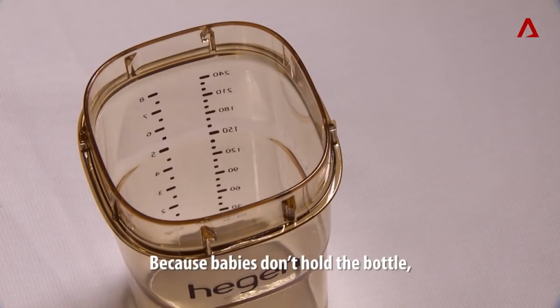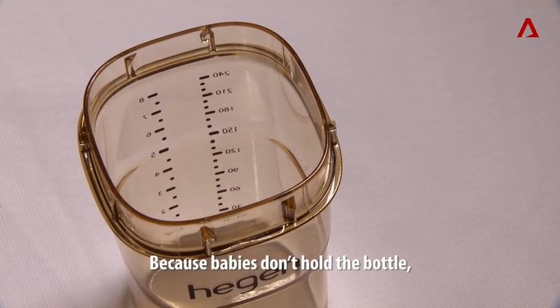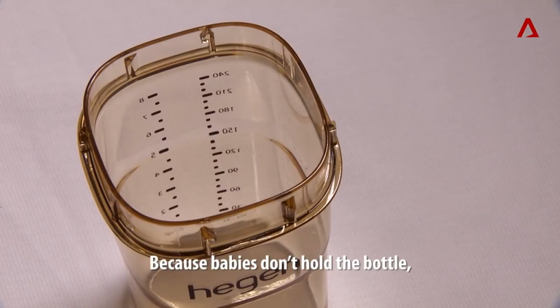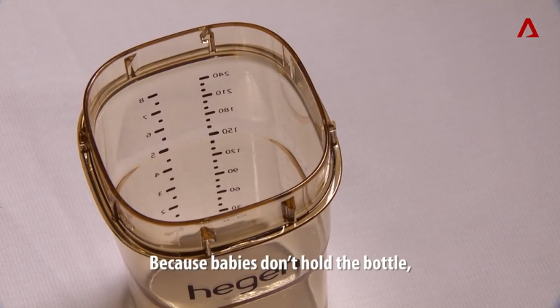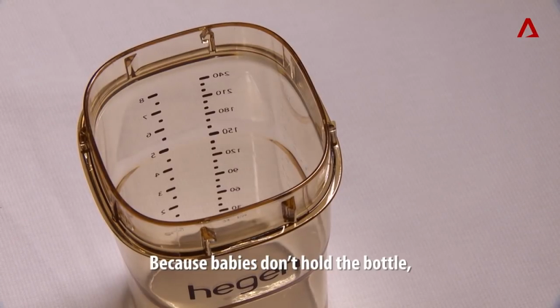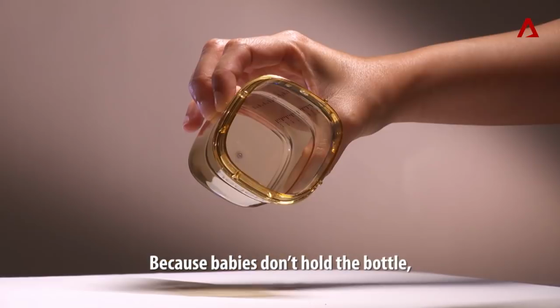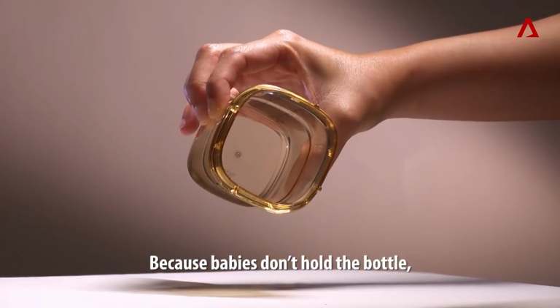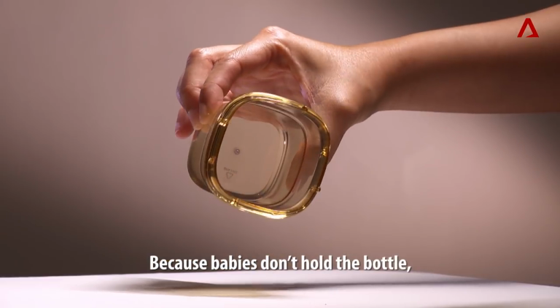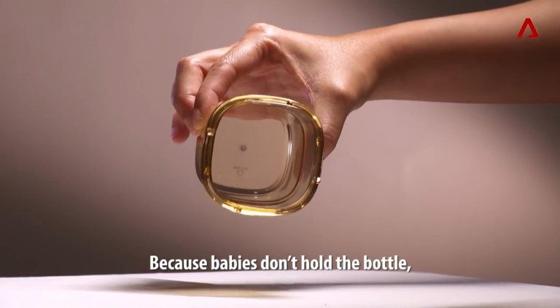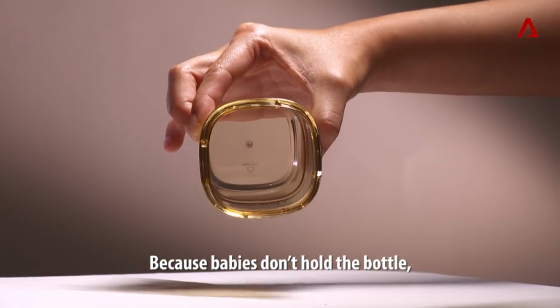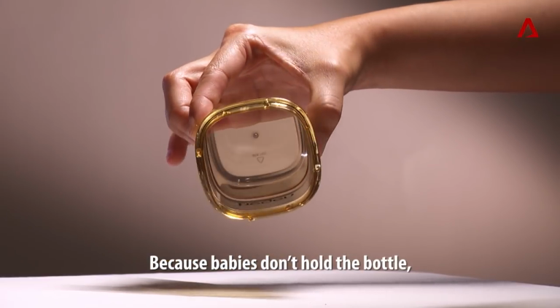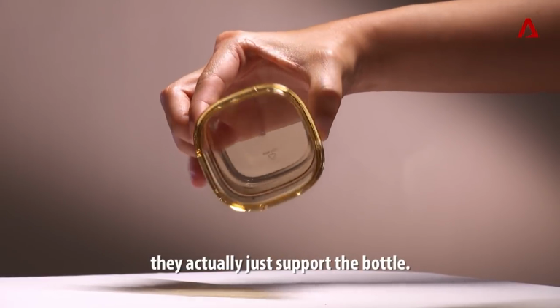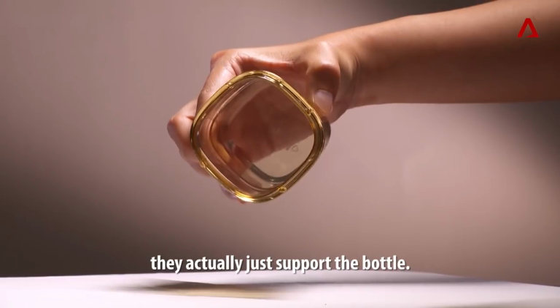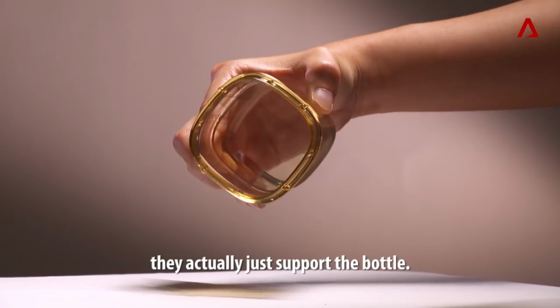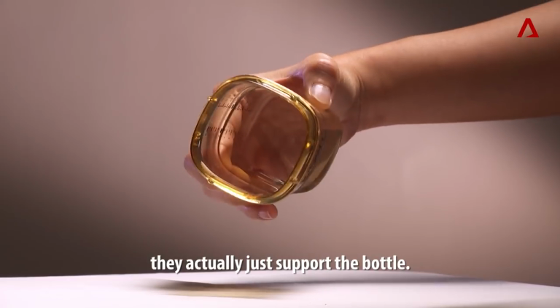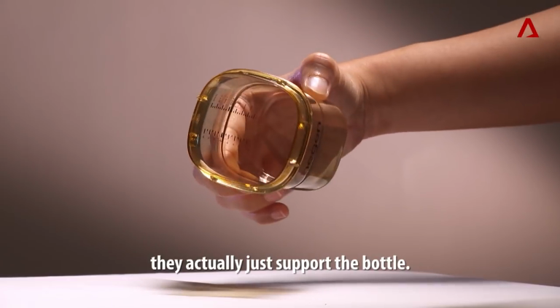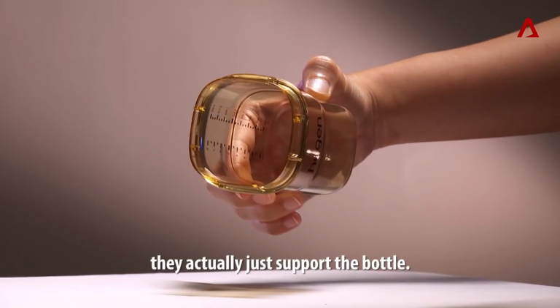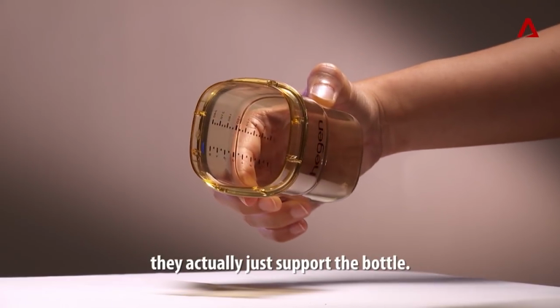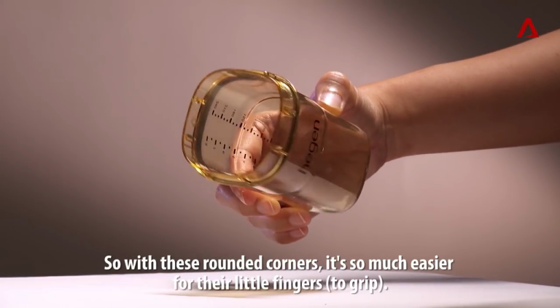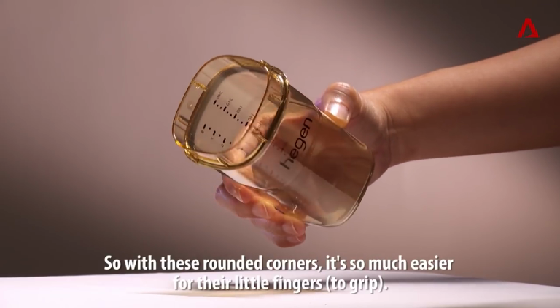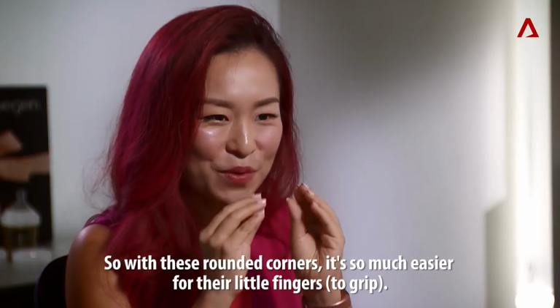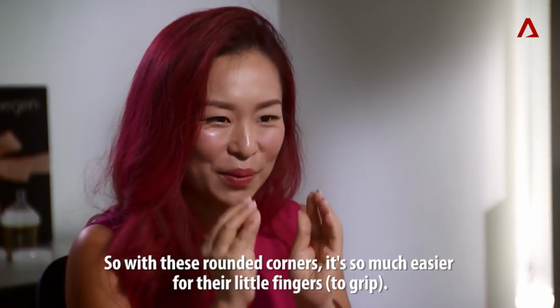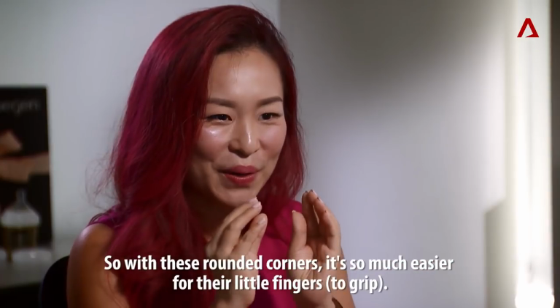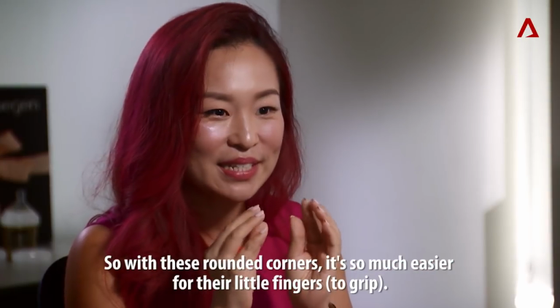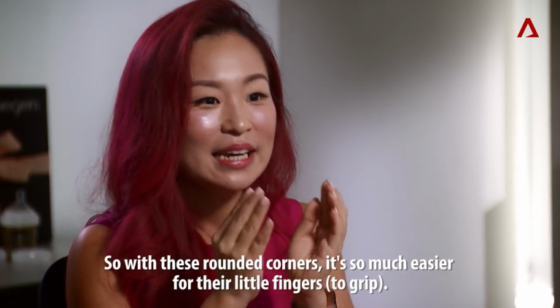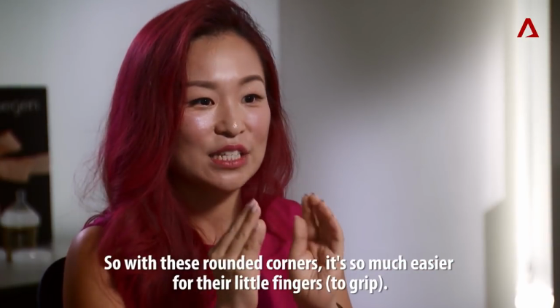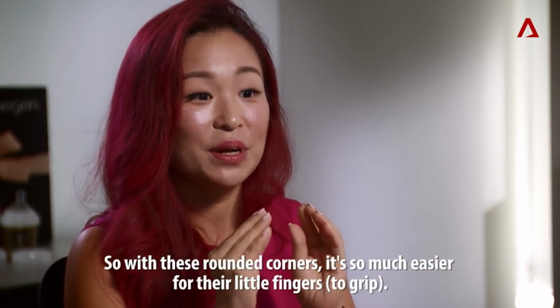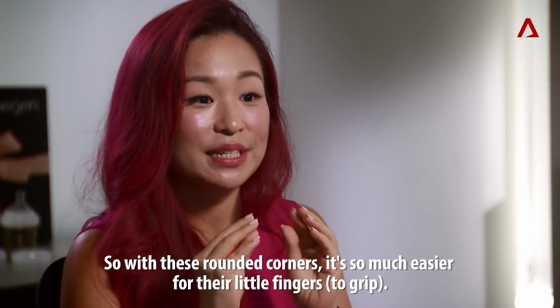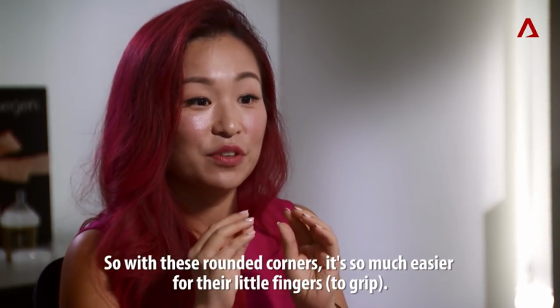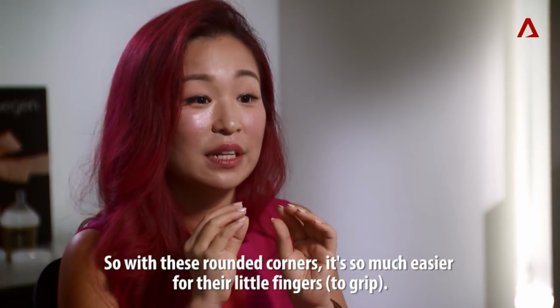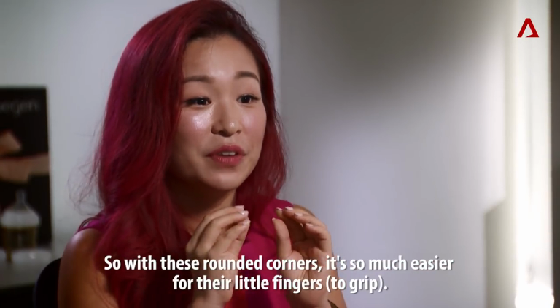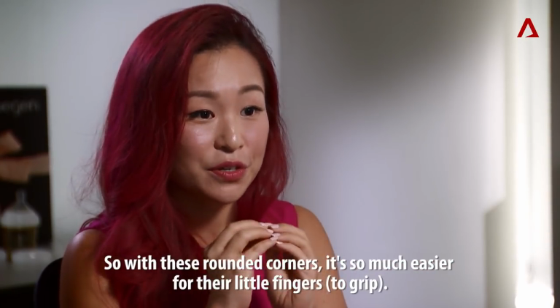Because babies don't hold the bottle — they actually just support the bottles. So with these rounded corners, it's so much easier for the little fingers.